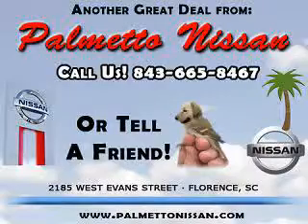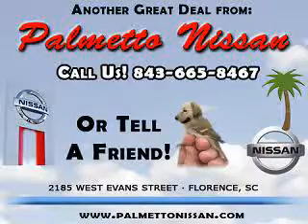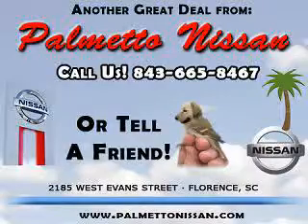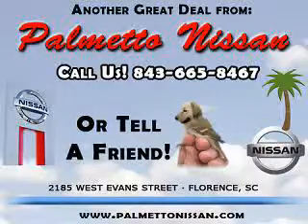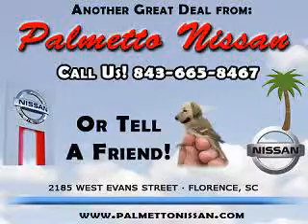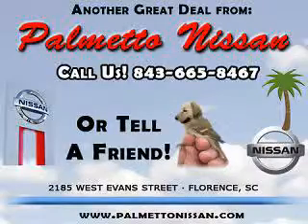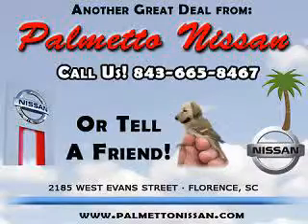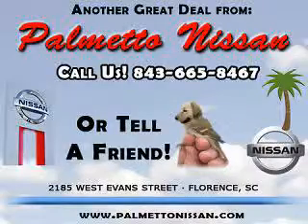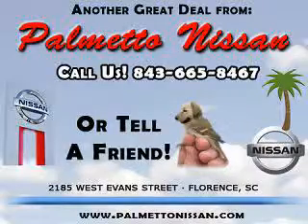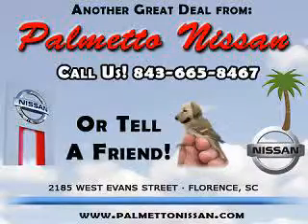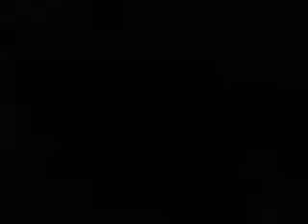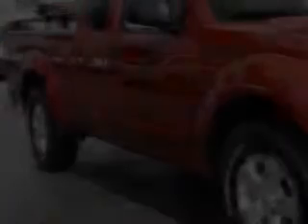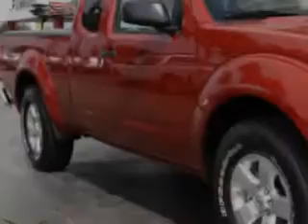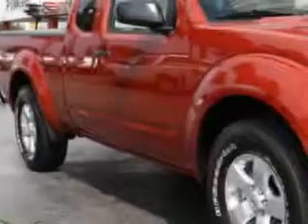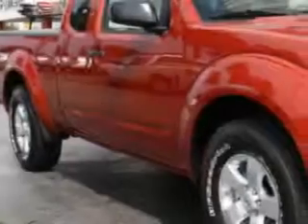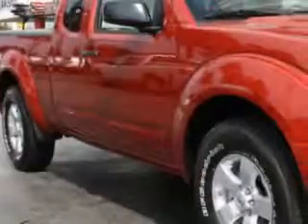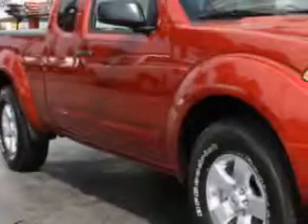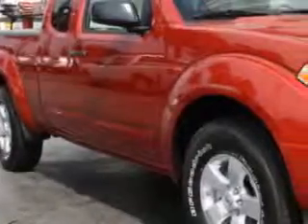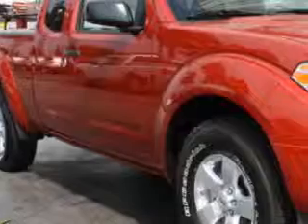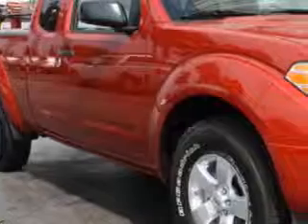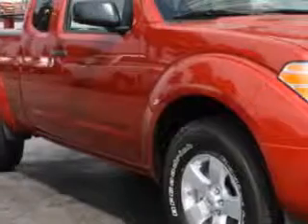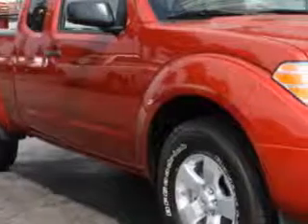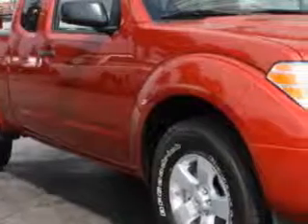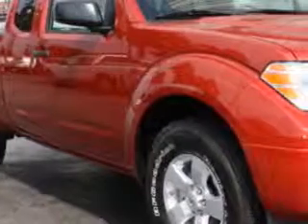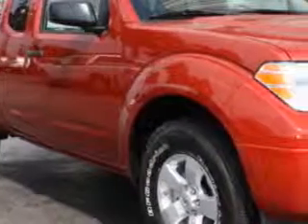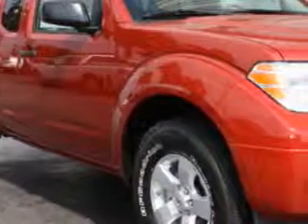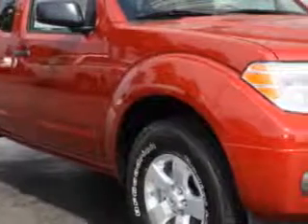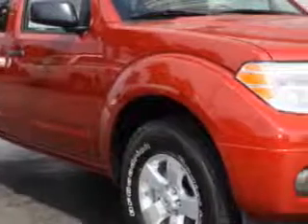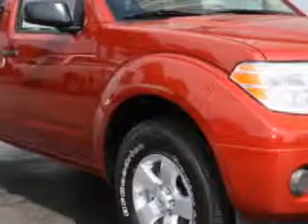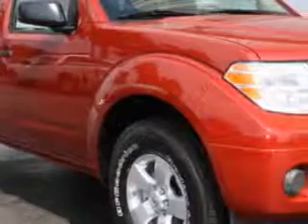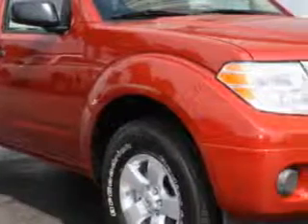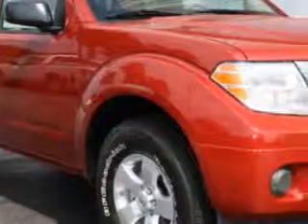Thank you for shopping Palmetto Nissan. Palmetto Nissan knows you want more than just a car. You have a purpose for your vehicle.